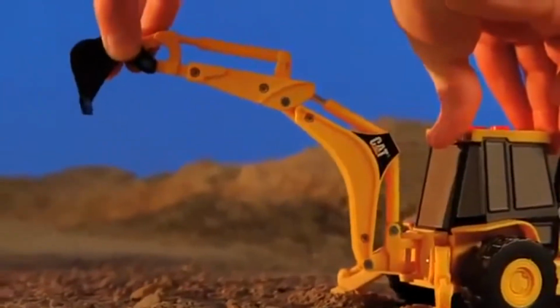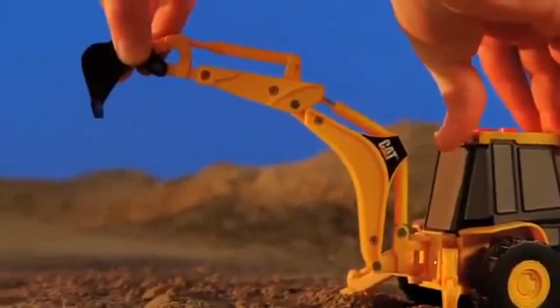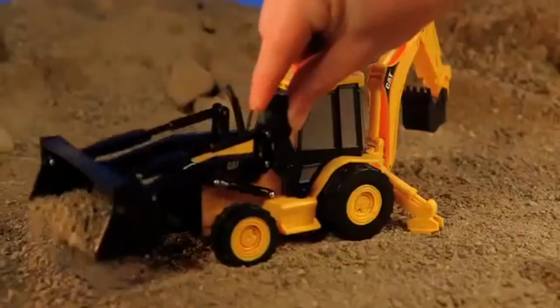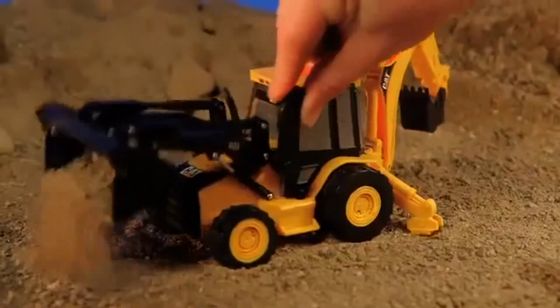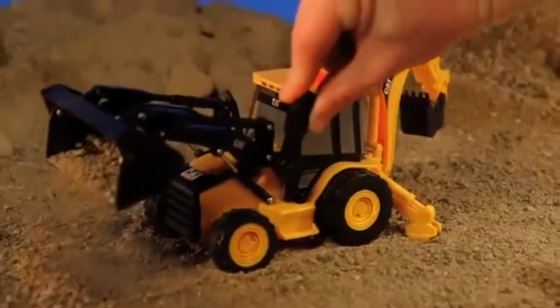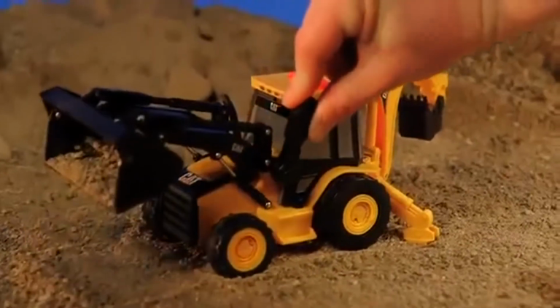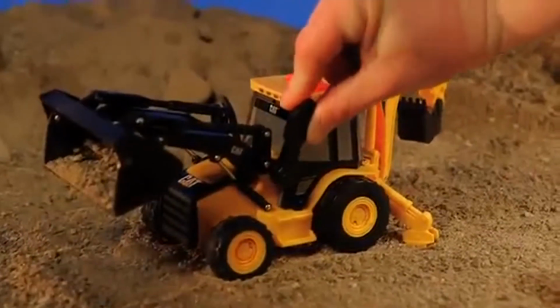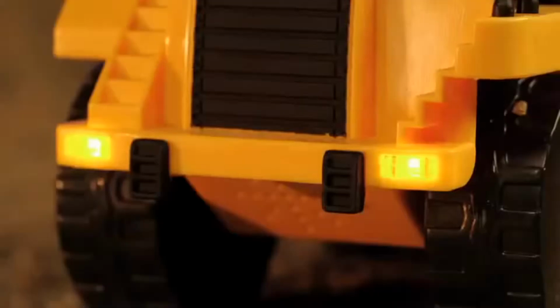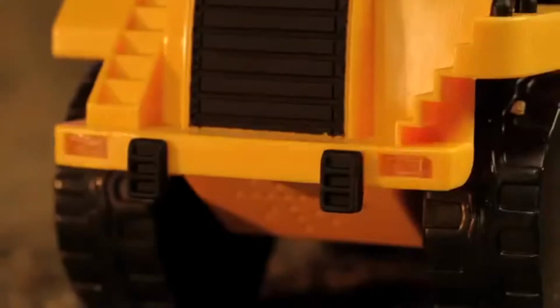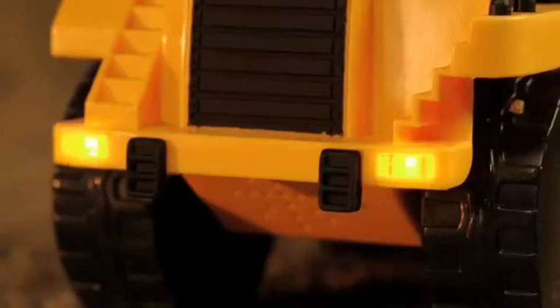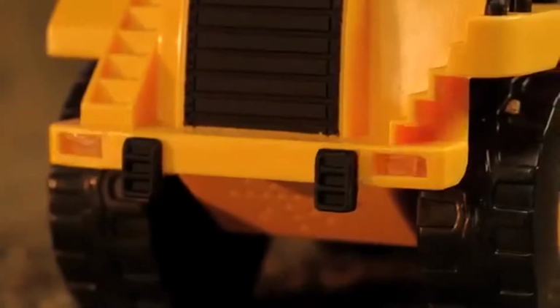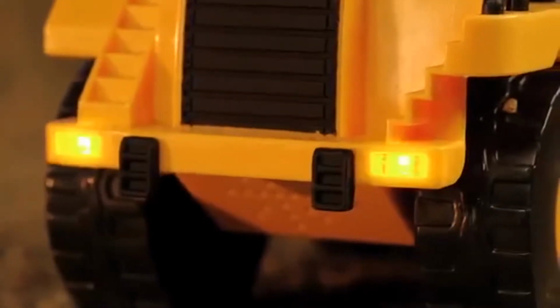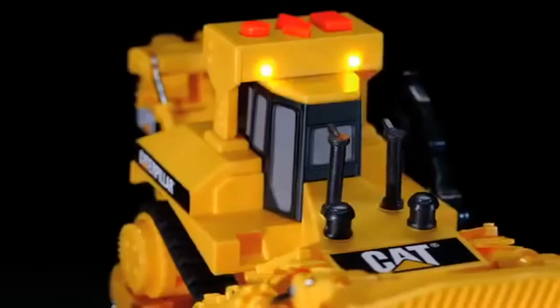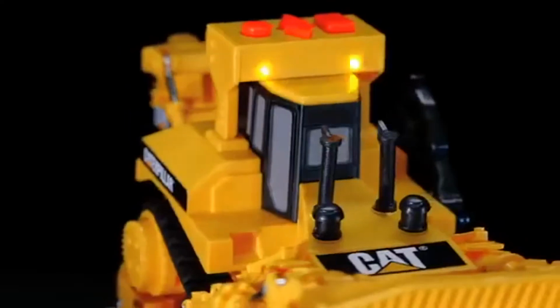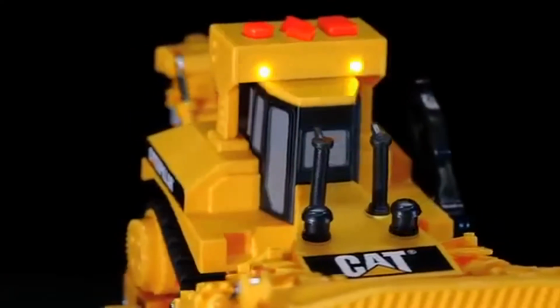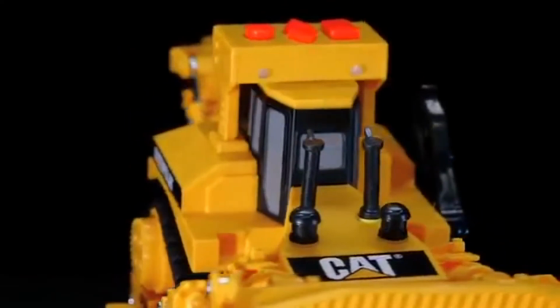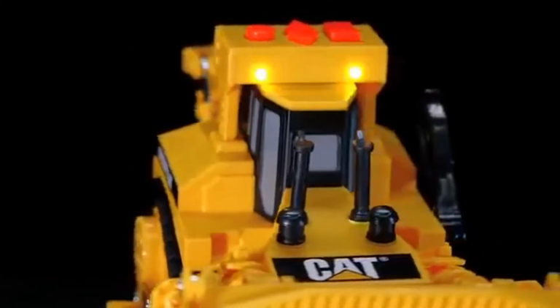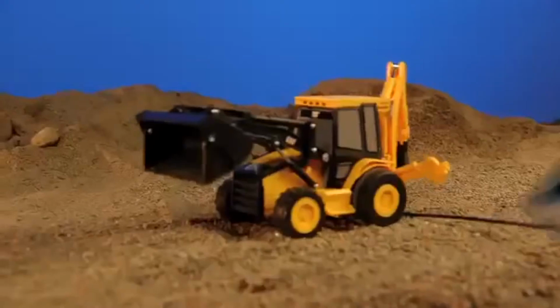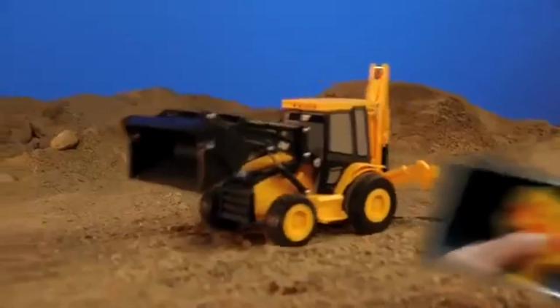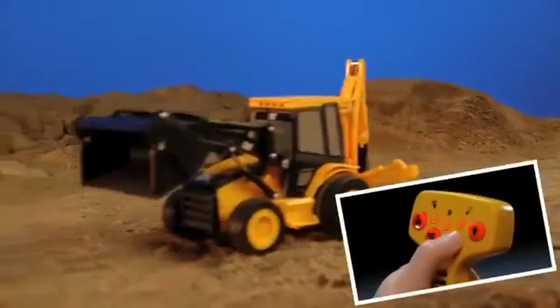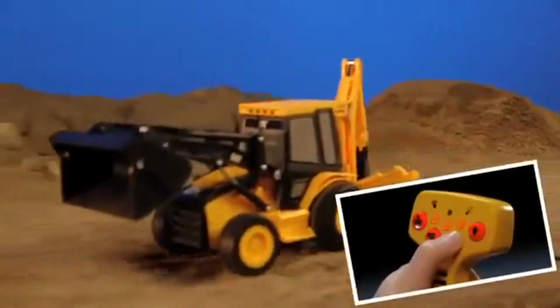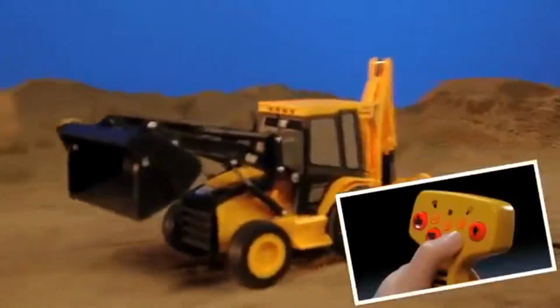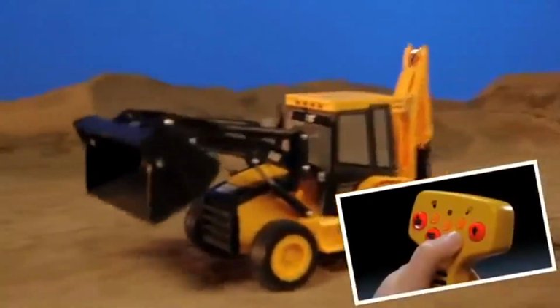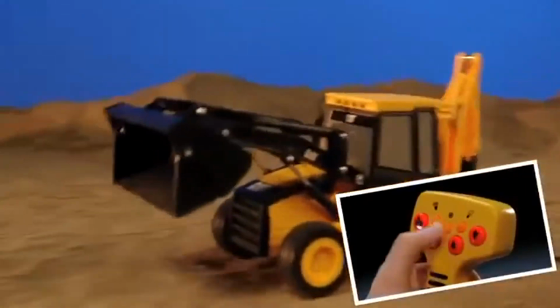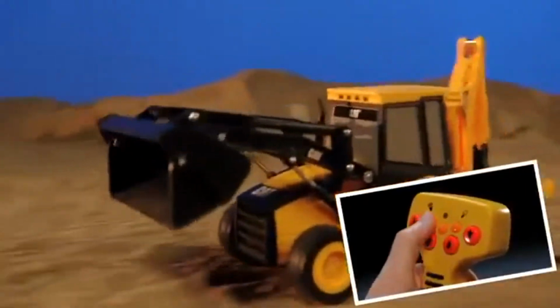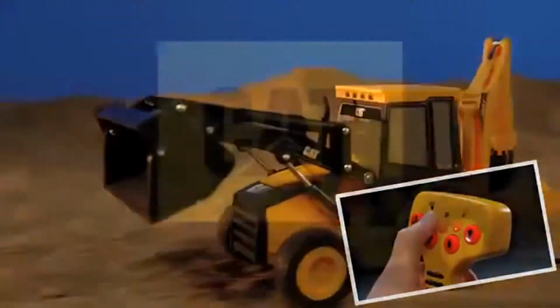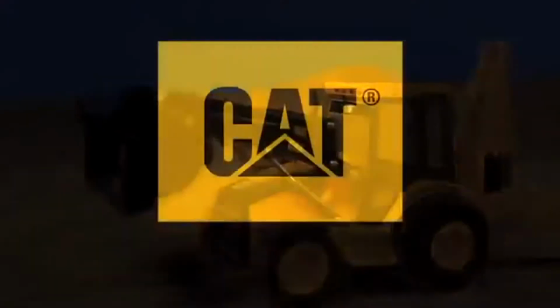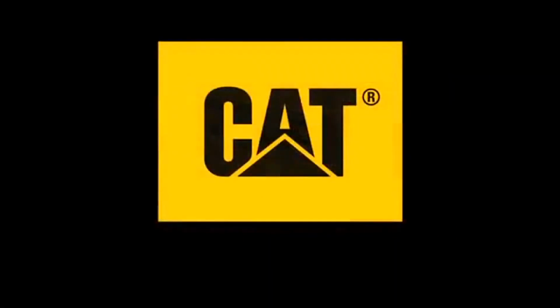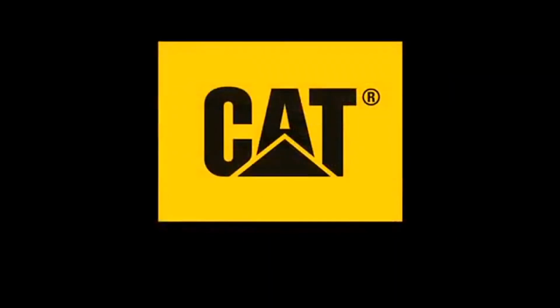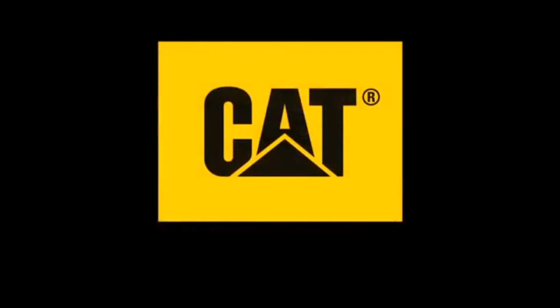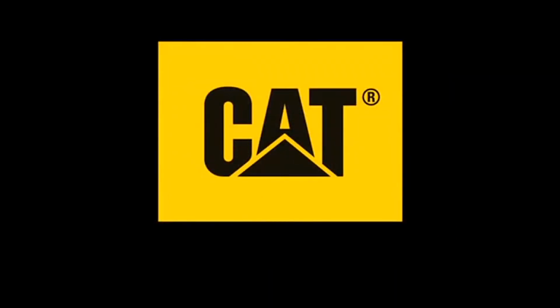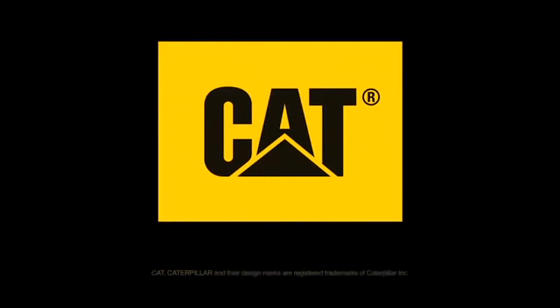Realistic engine sounds, working lights and music complete the fun. Also available in a remote control version. Cat Toys — the feel of real.